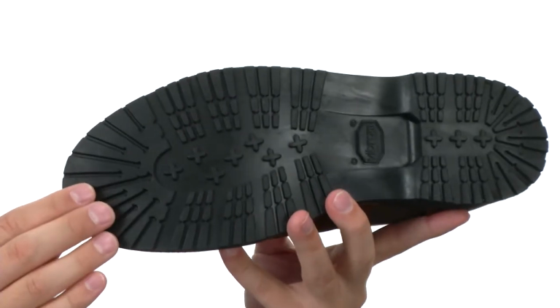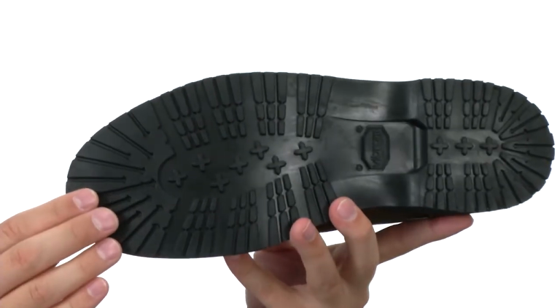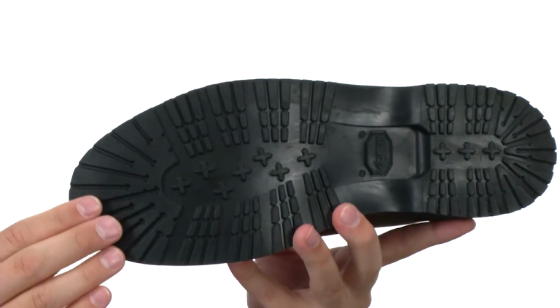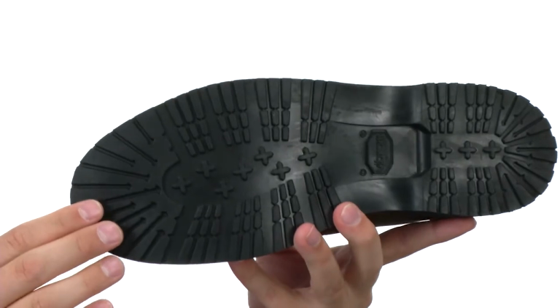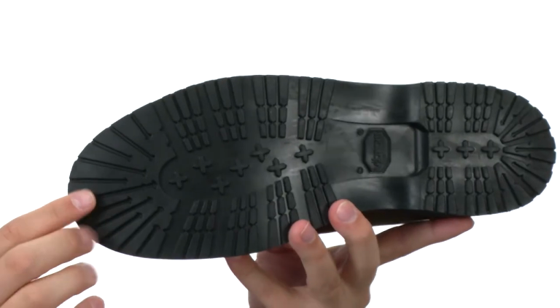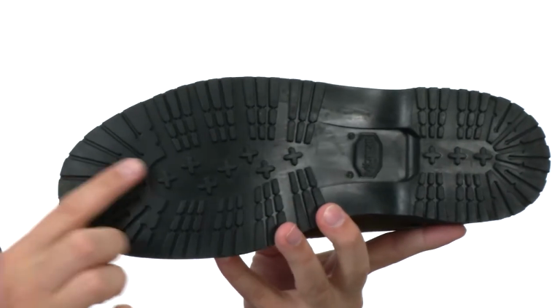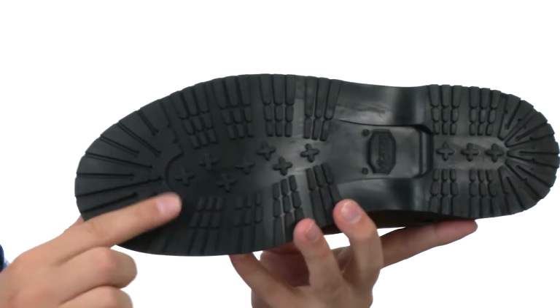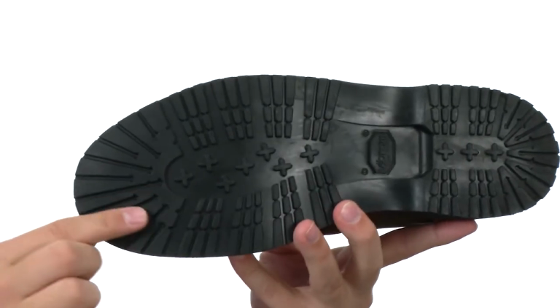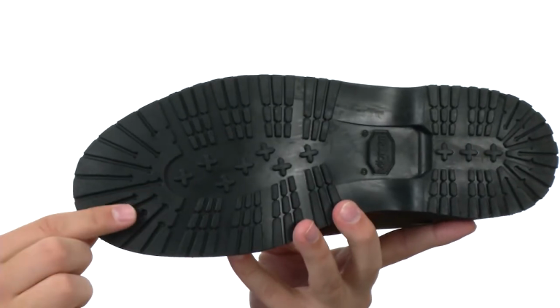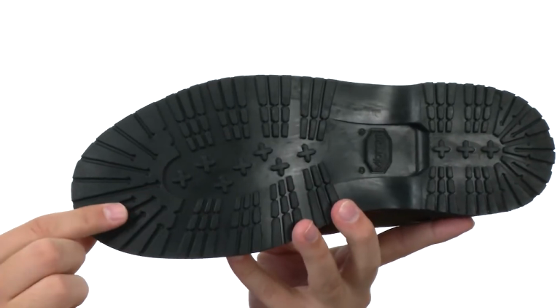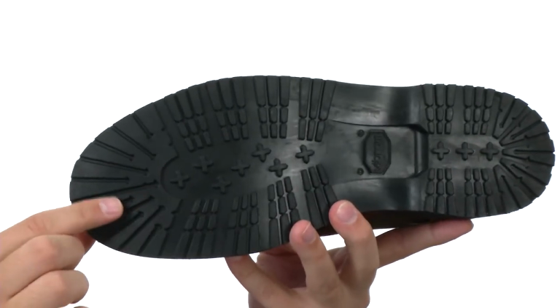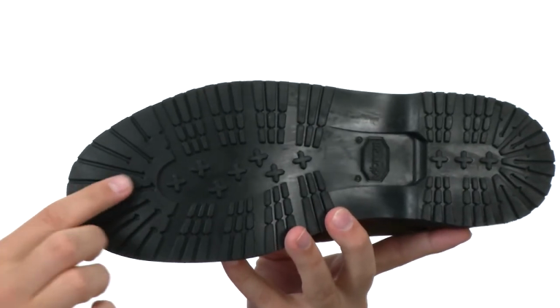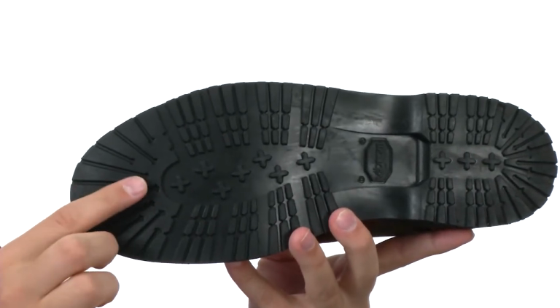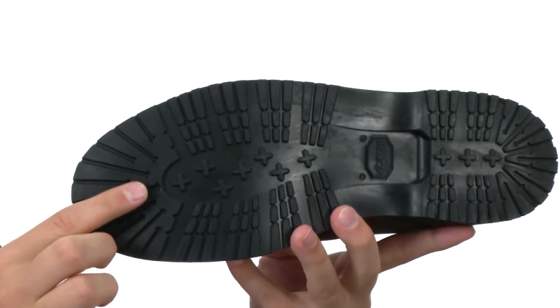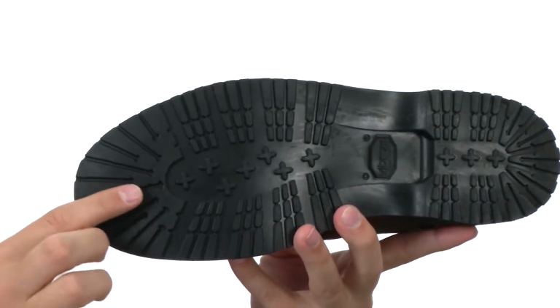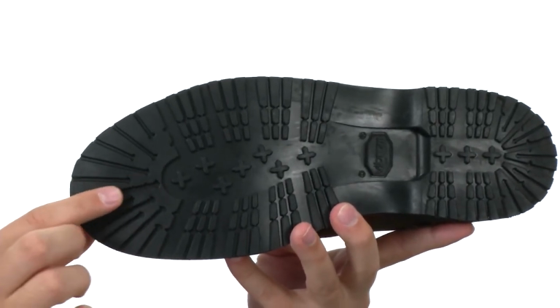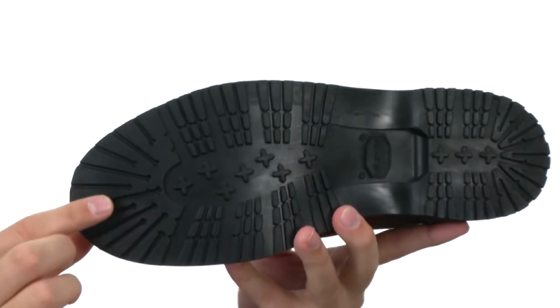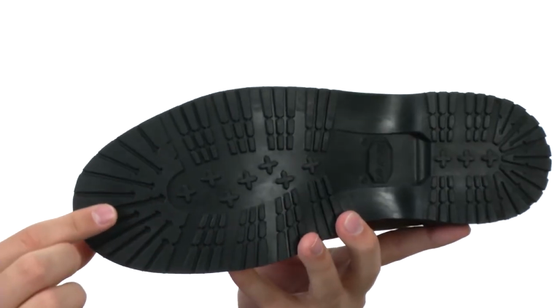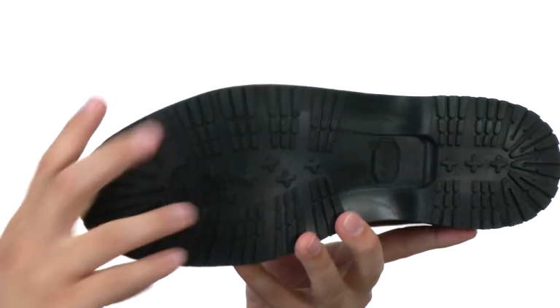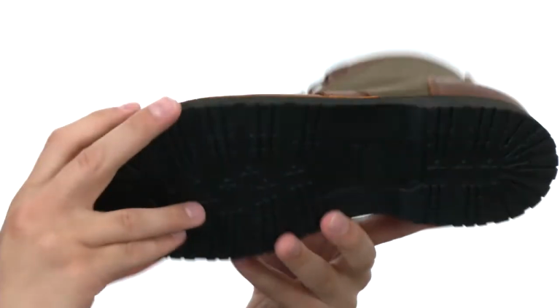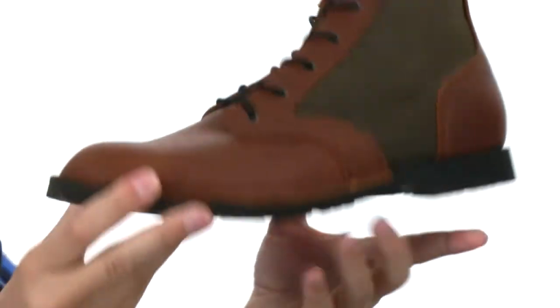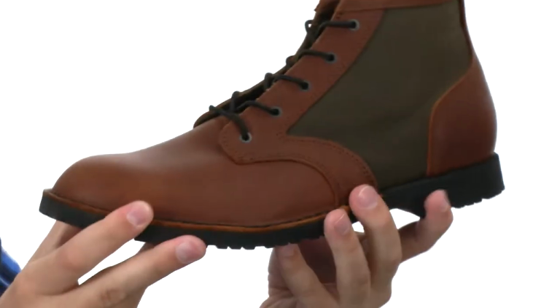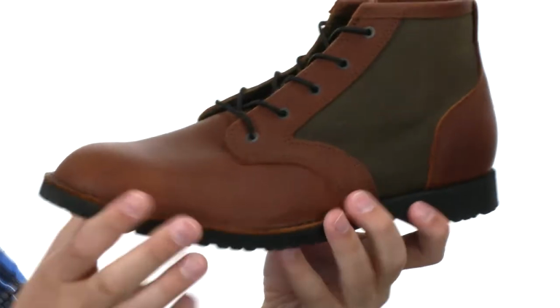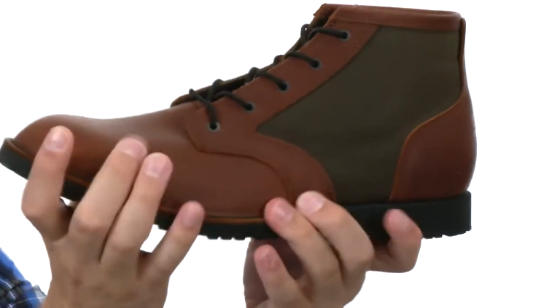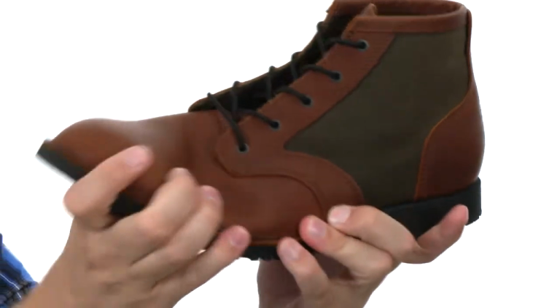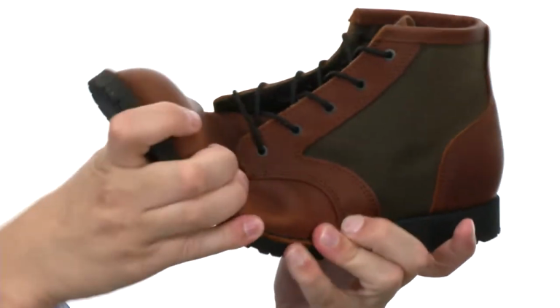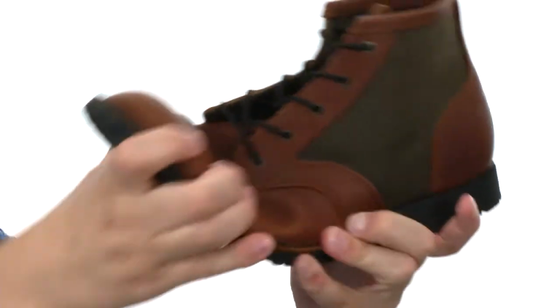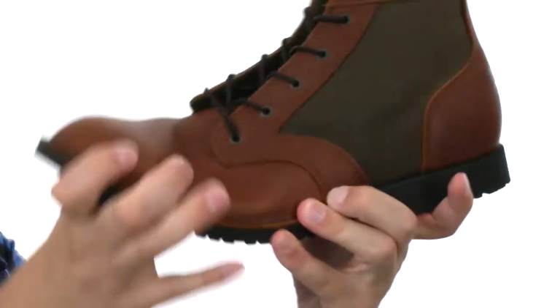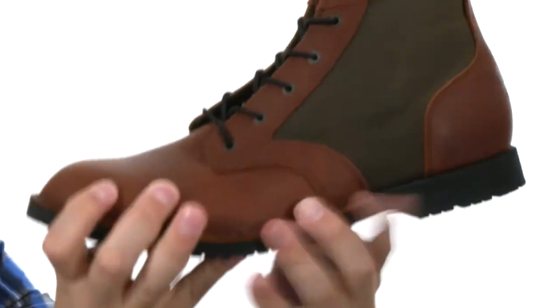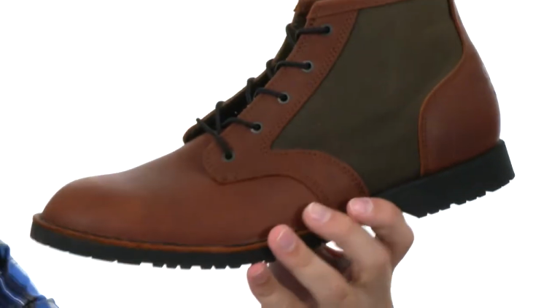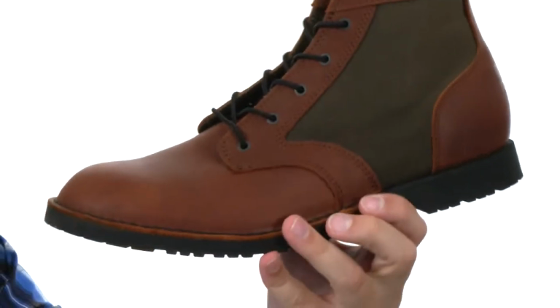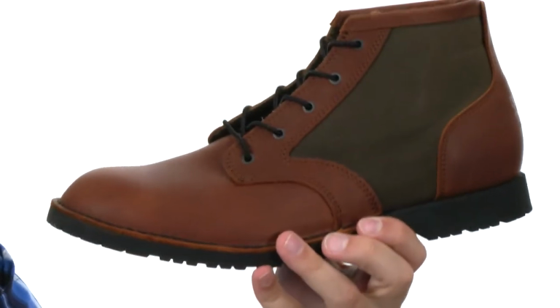Here on the bottom we have an extremely durable outsole with a Vibram 232 mini lug outsole design to keep you nice and stable. It's also very, very flexible.